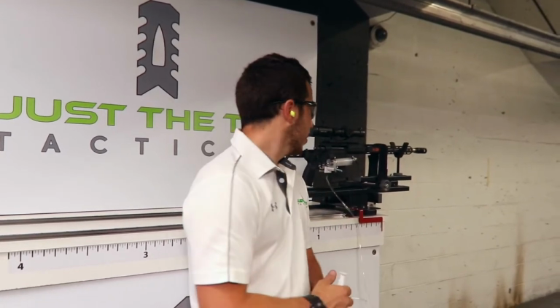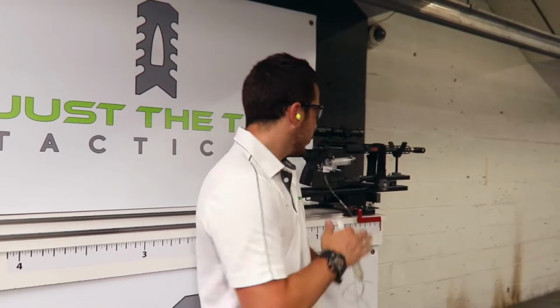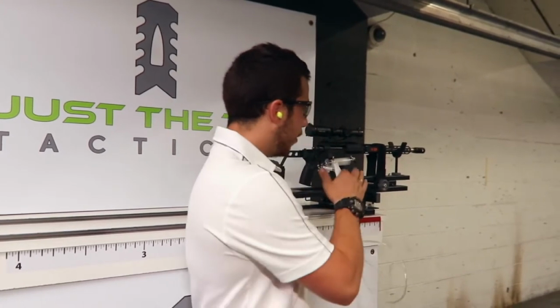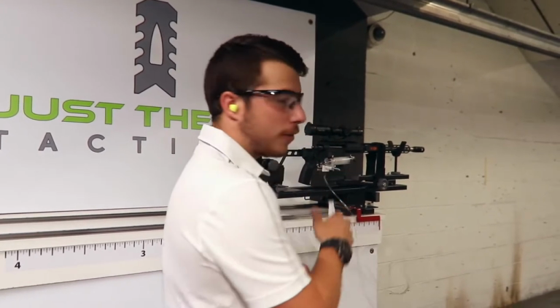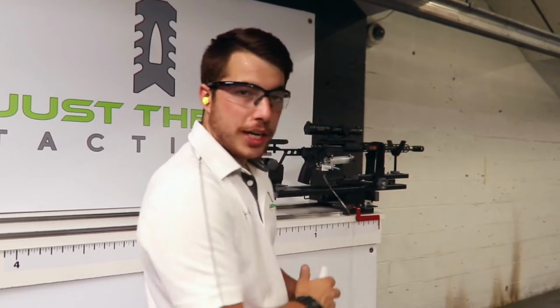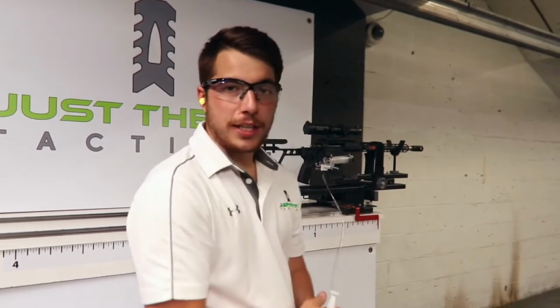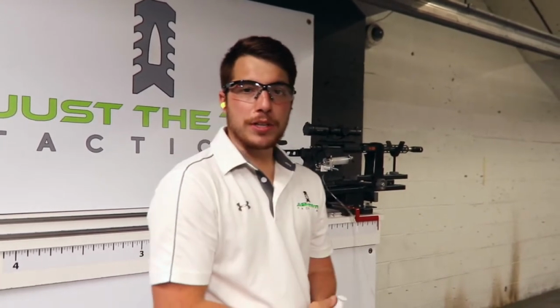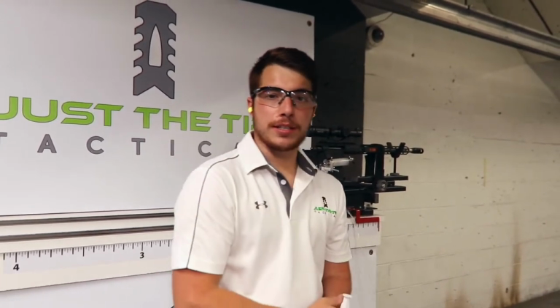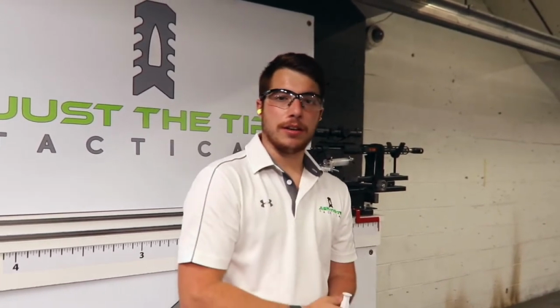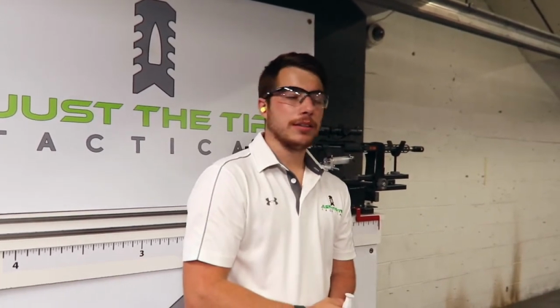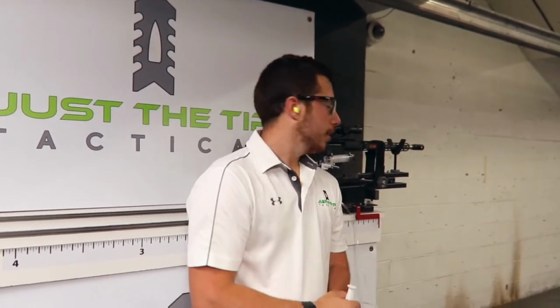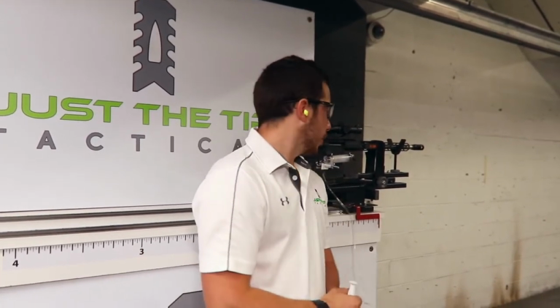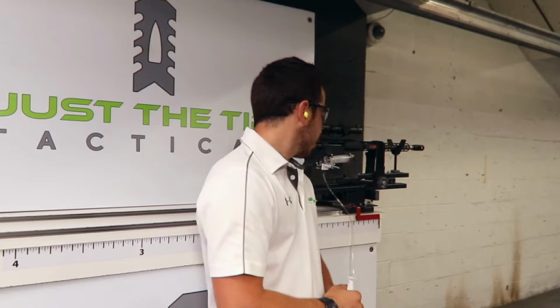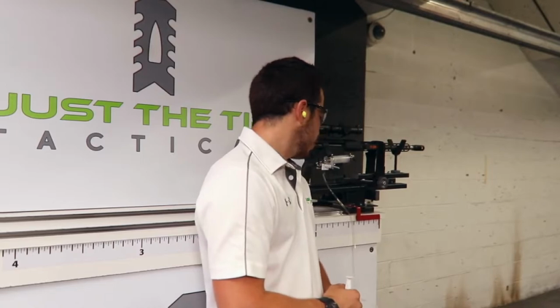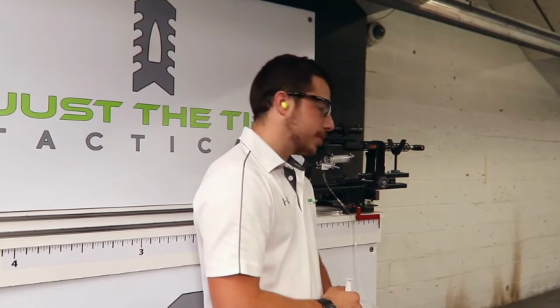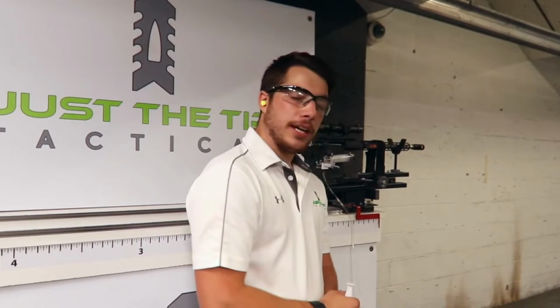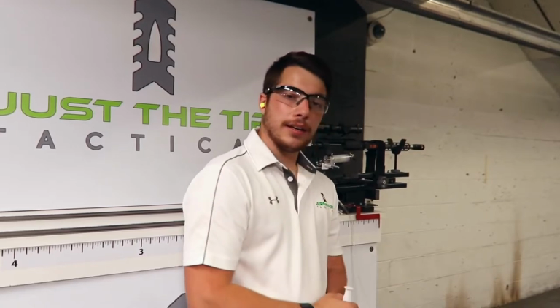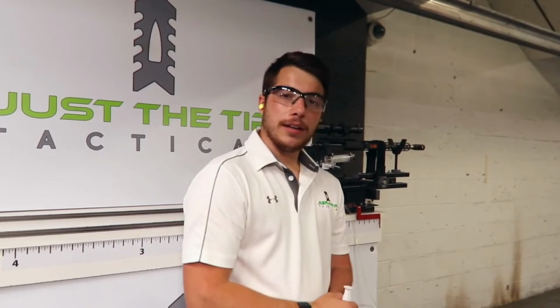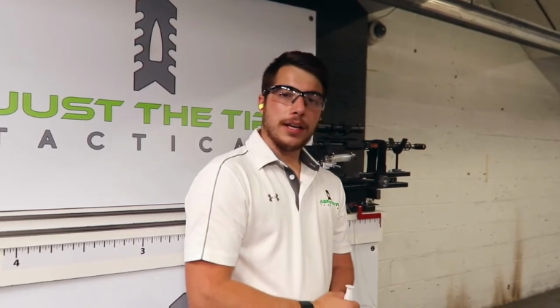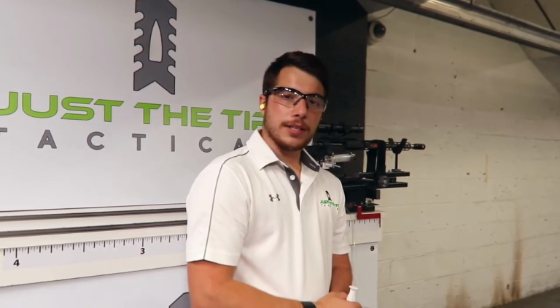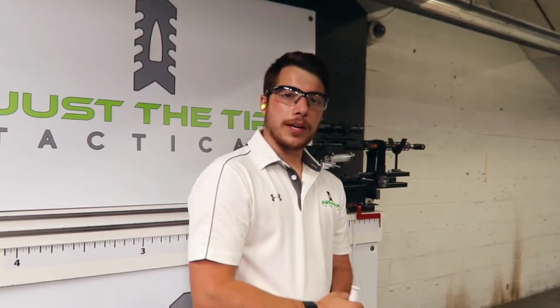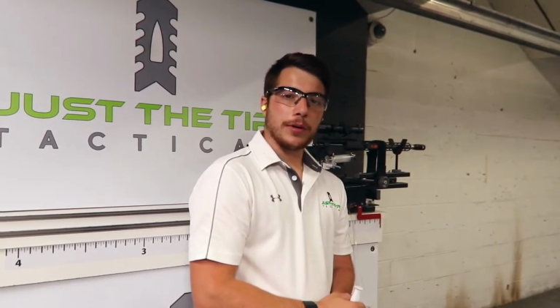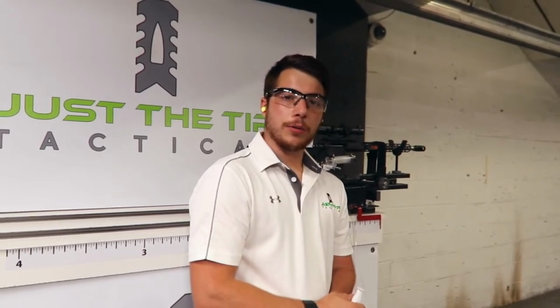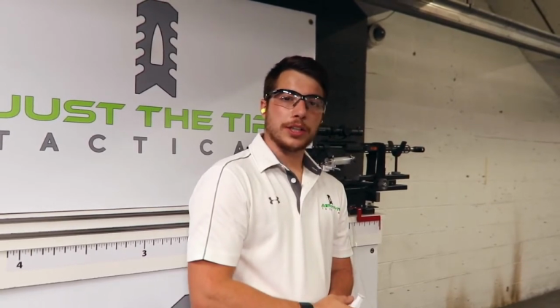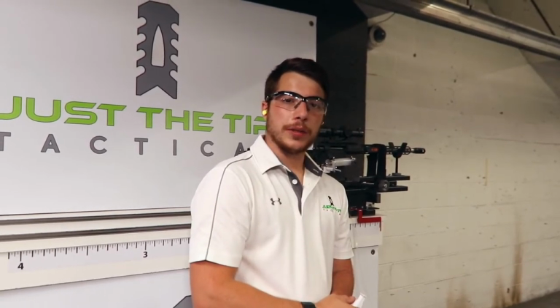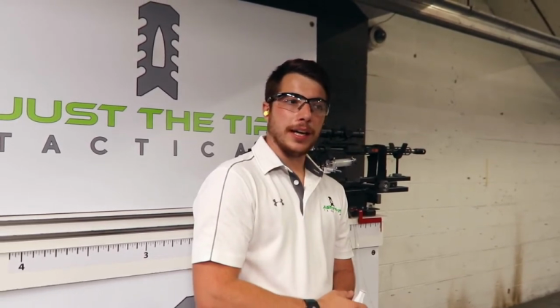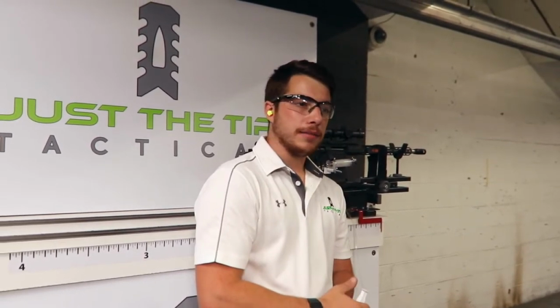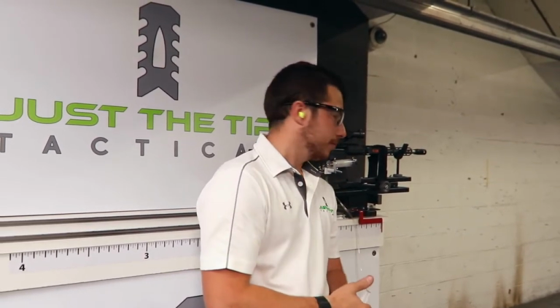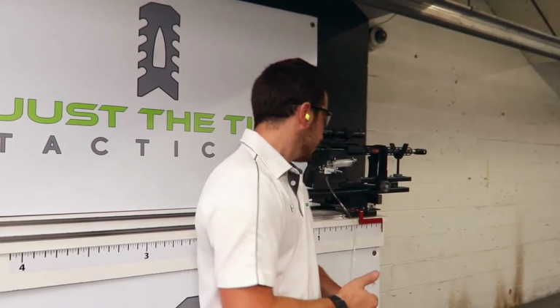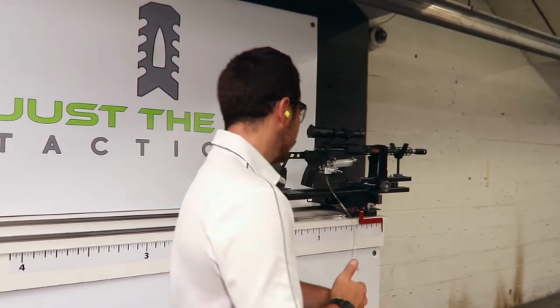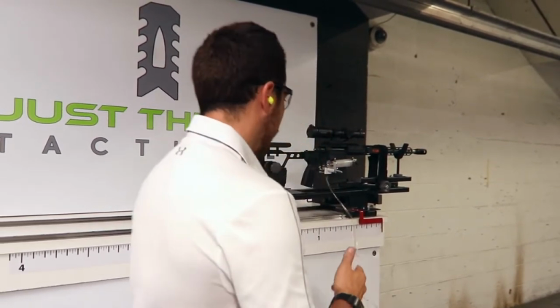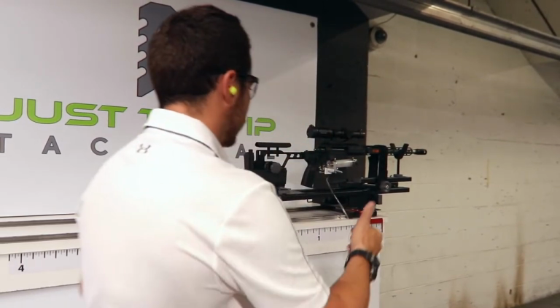We now have our JT360 on, and we're going to shoot this again and see what kind of recoil reduction we get. Shot two.